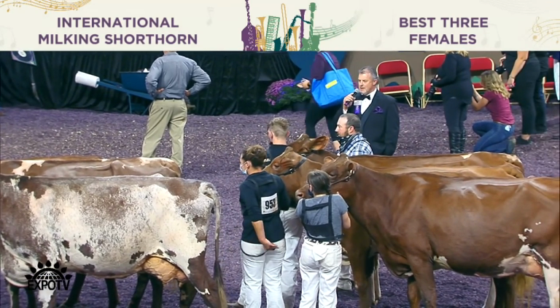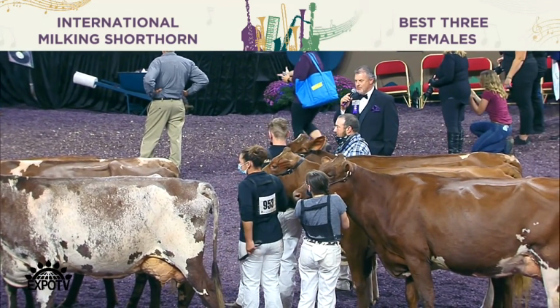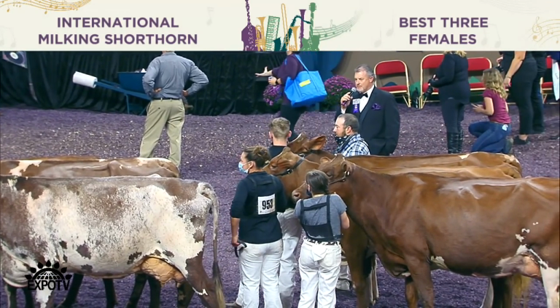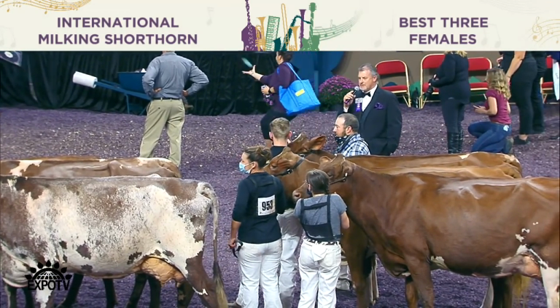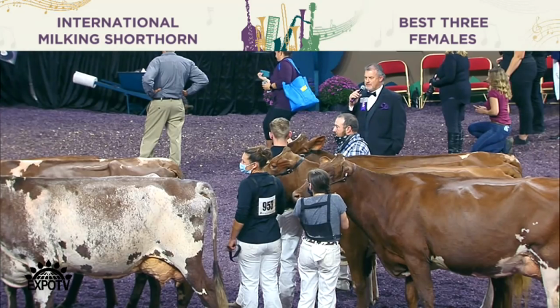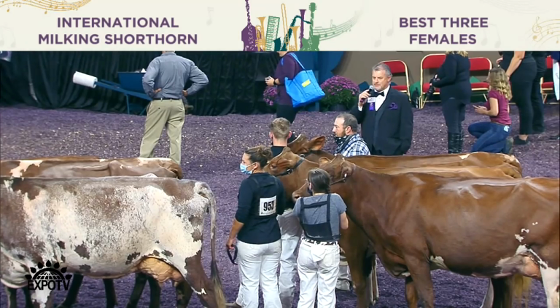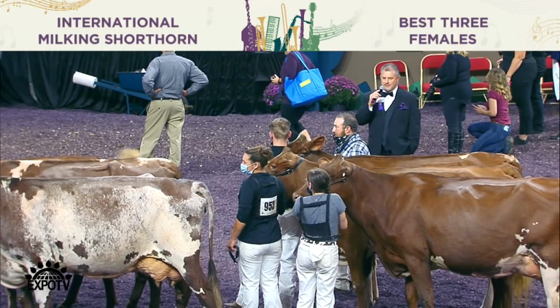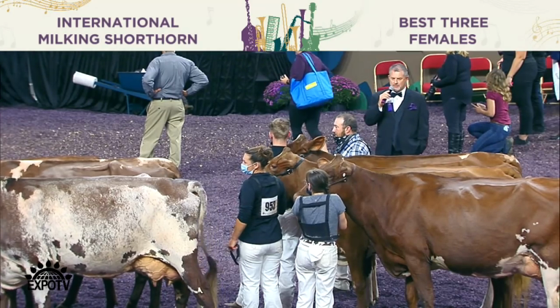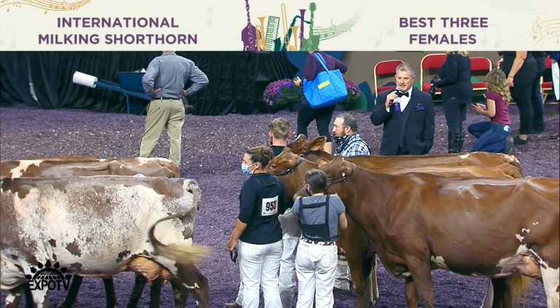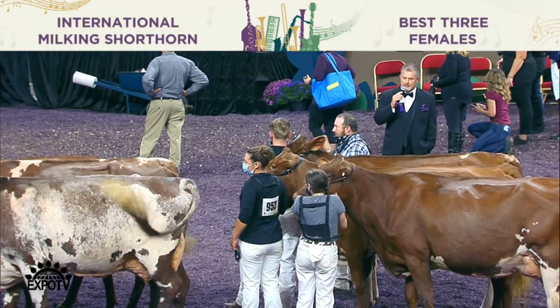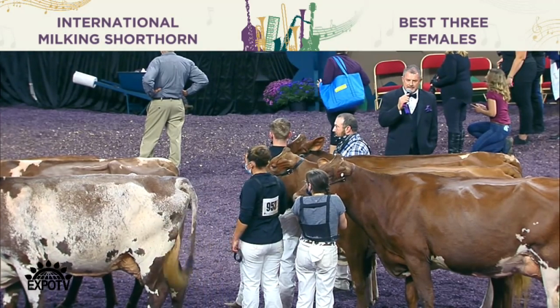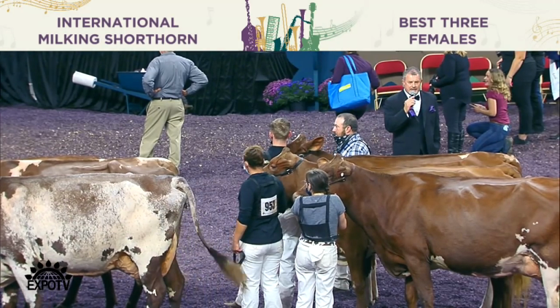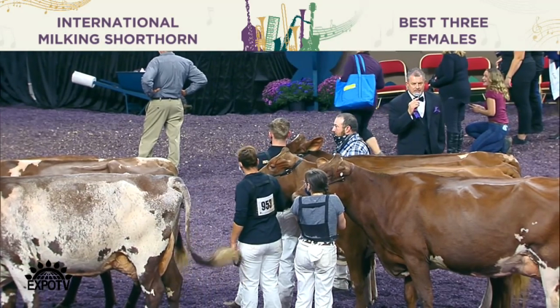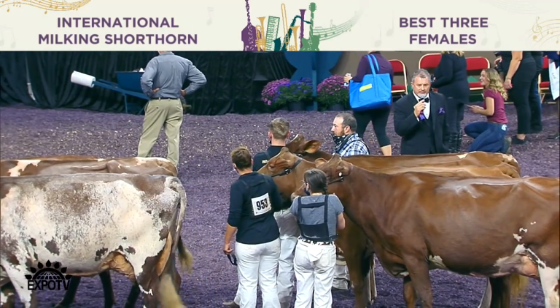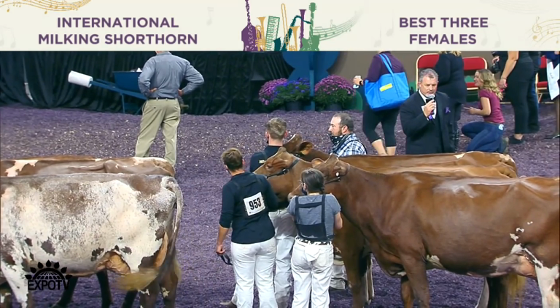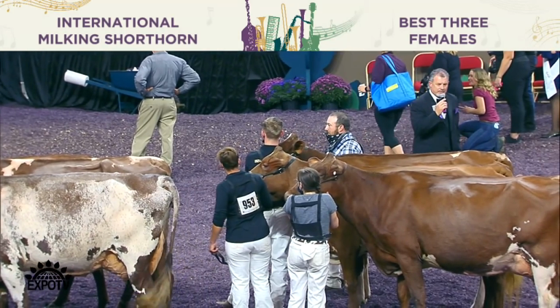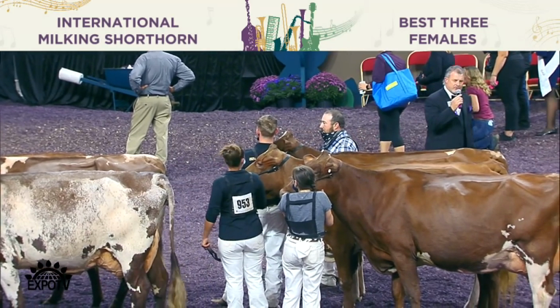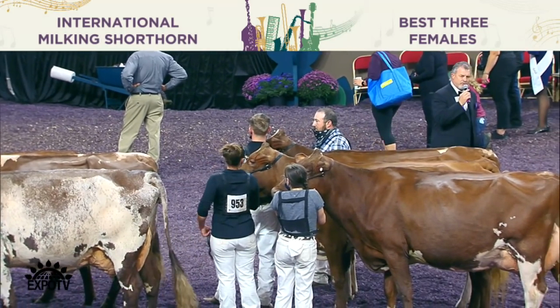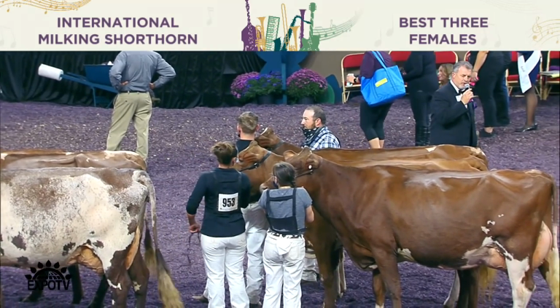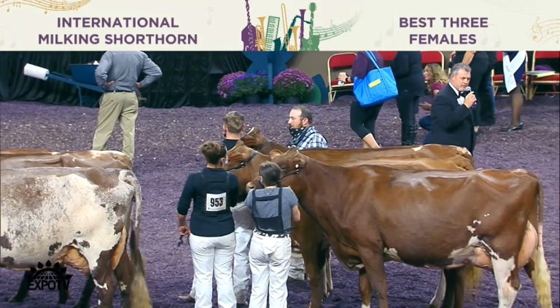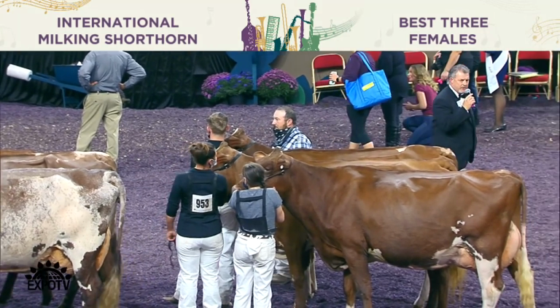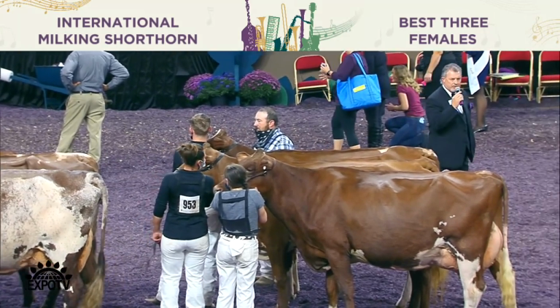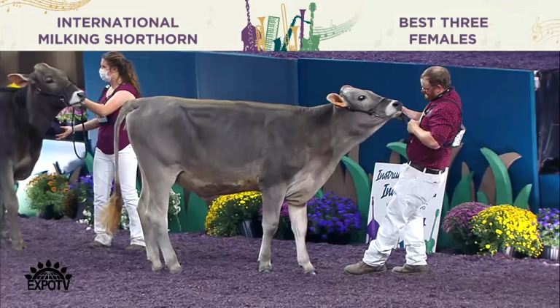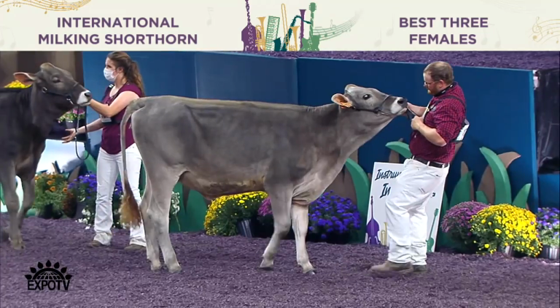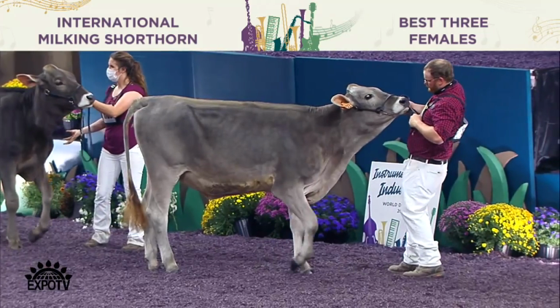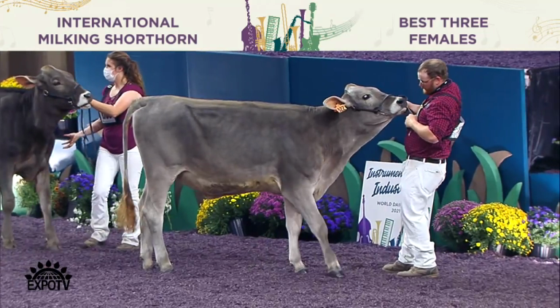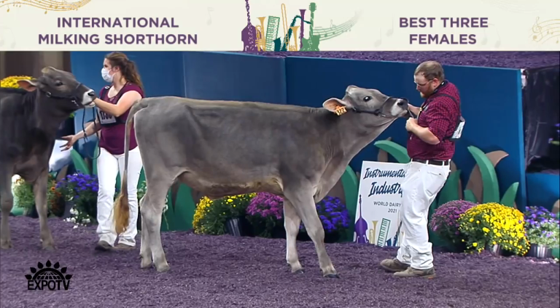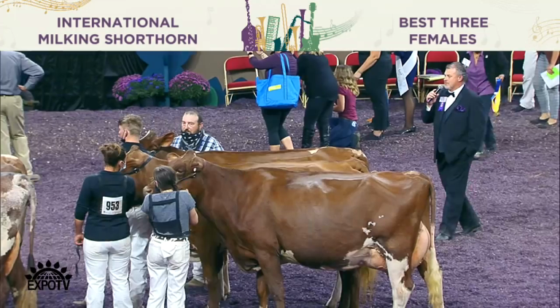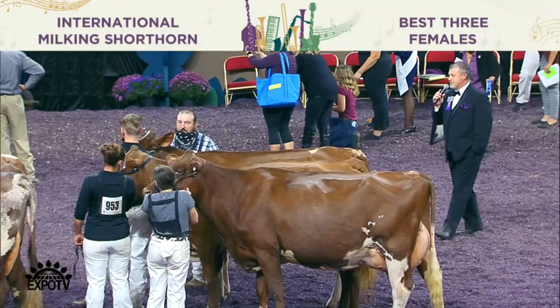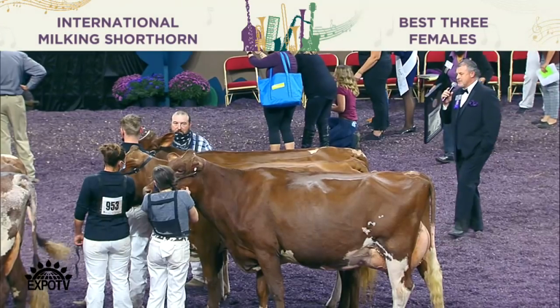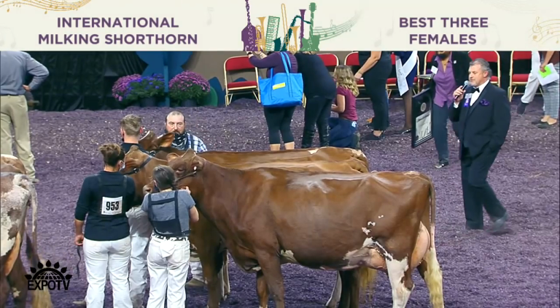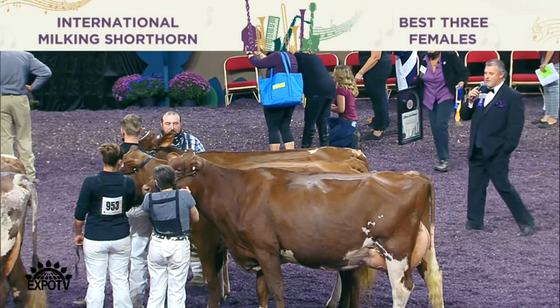Tremendous individuals in their own right — take nothing away from our third place group. Good udders, good functional, sound kind of cows. Congratulations to you all.